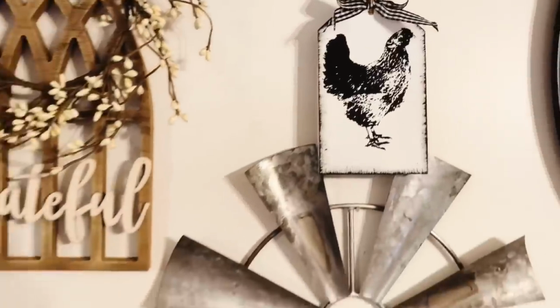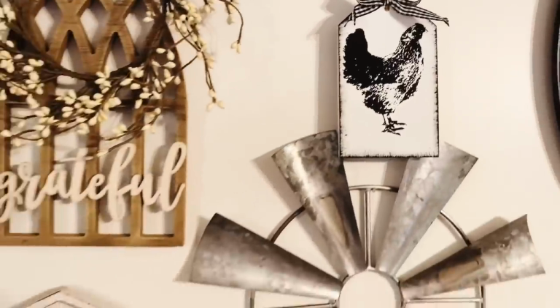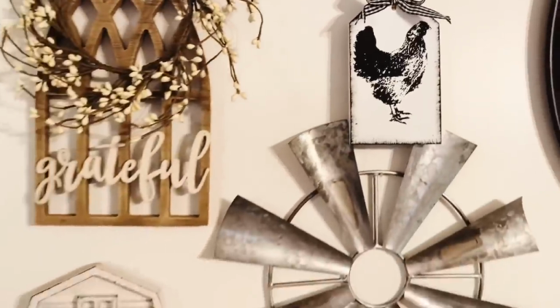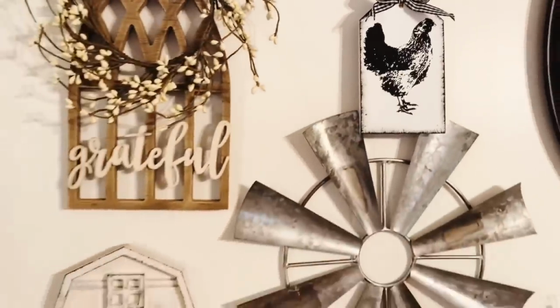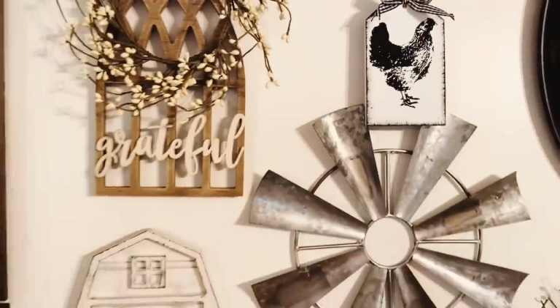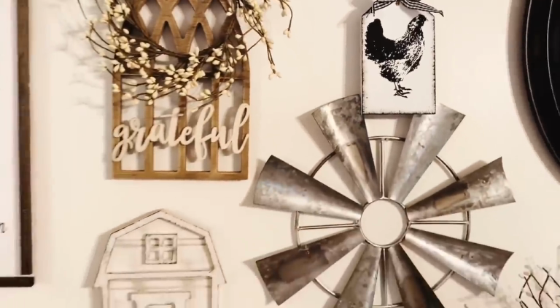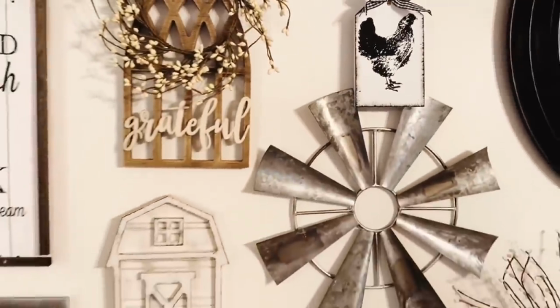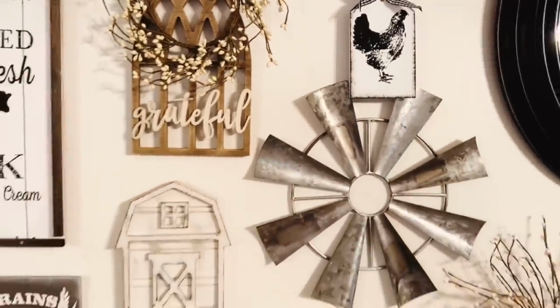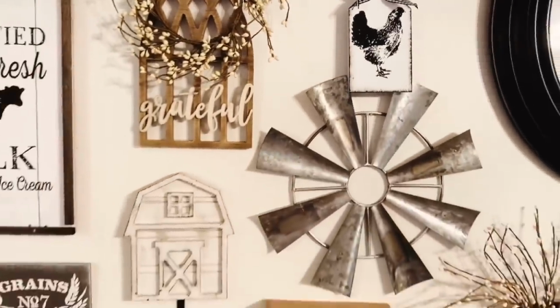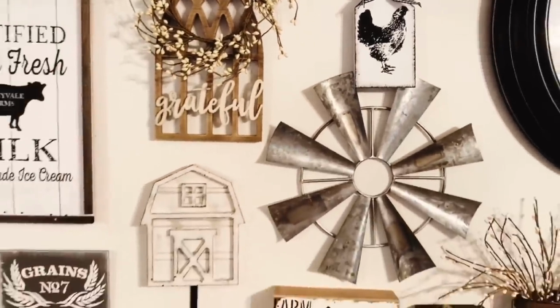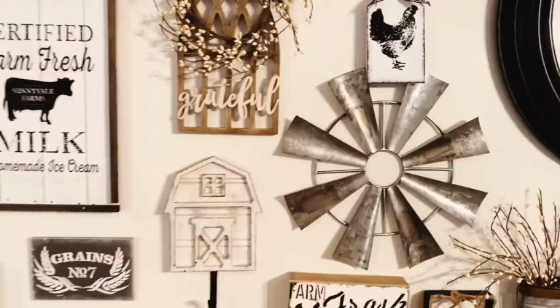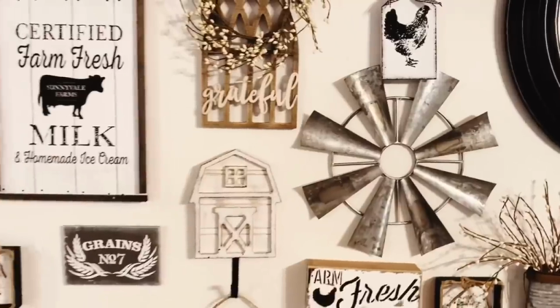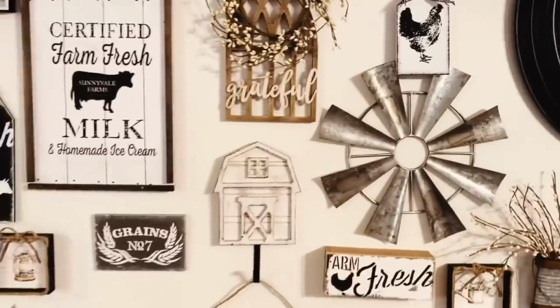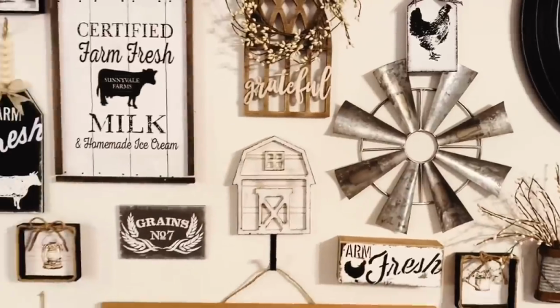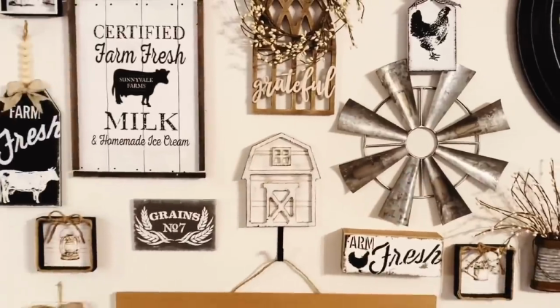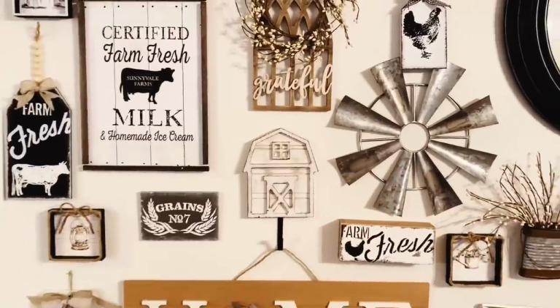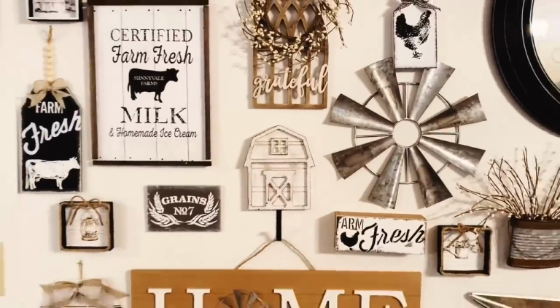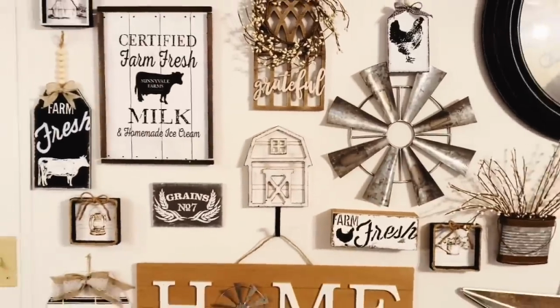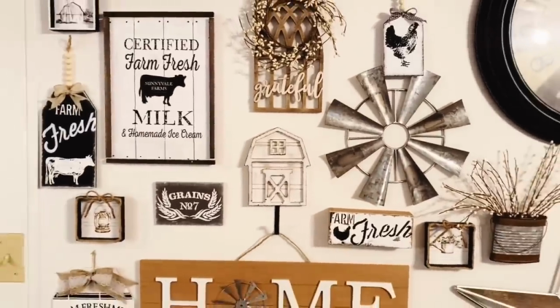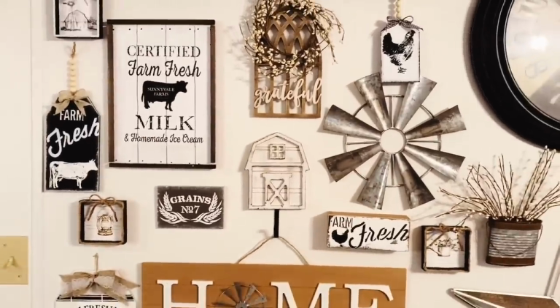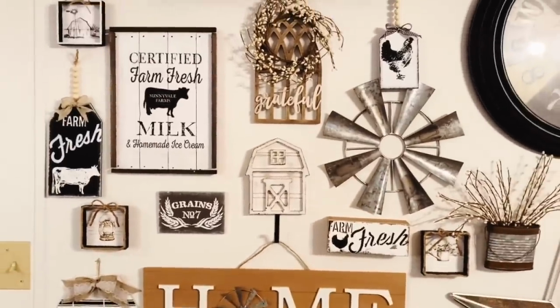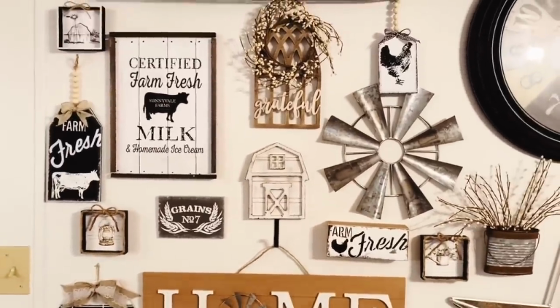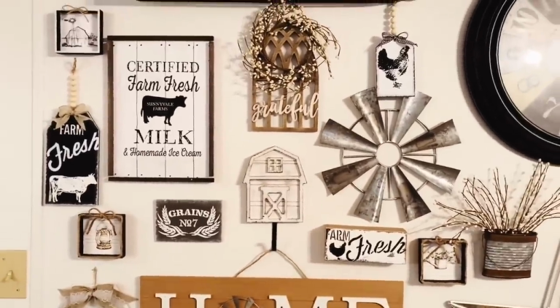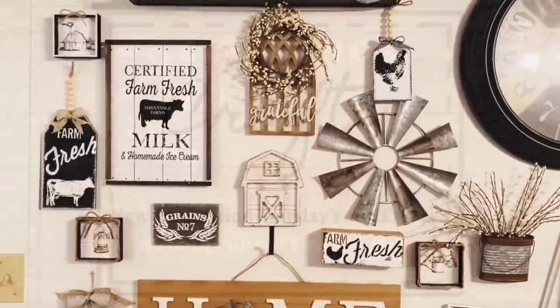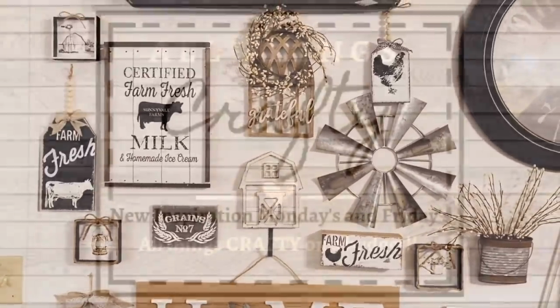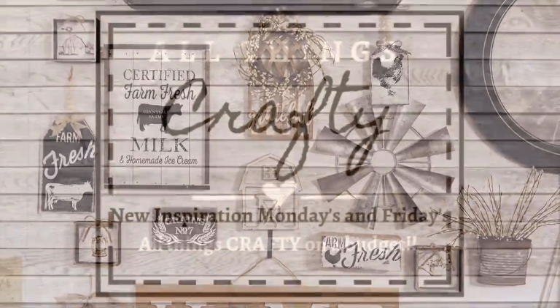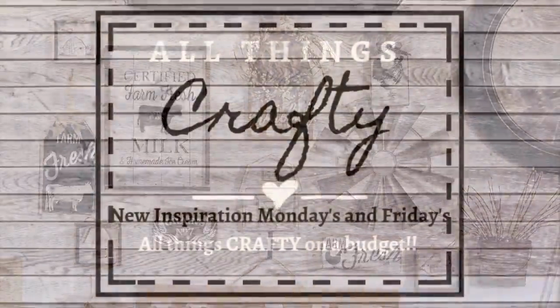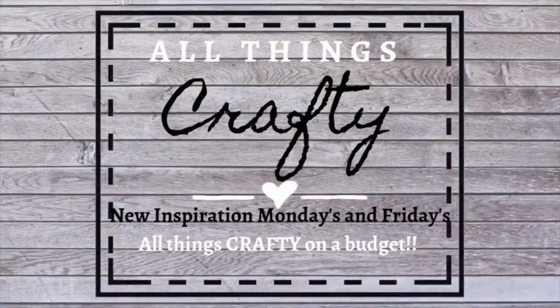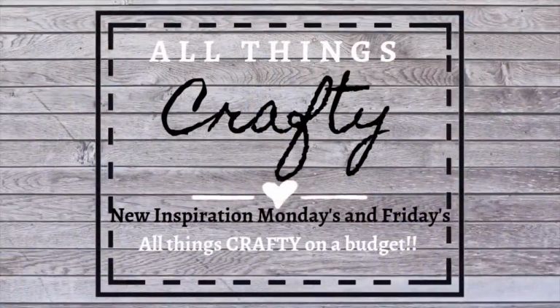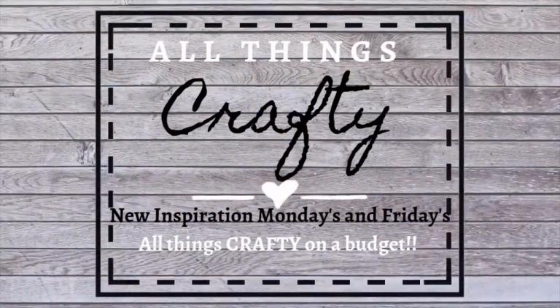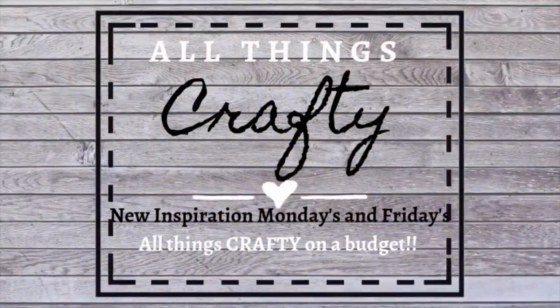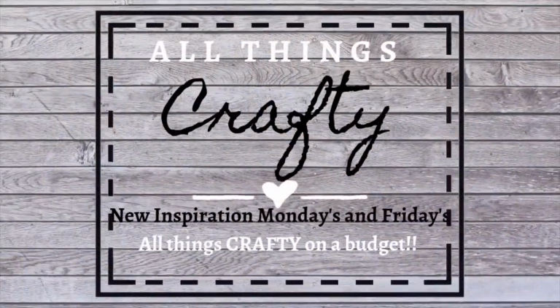For today I have four Dollar Tree DIYs, so with all that being said let's jump right in.